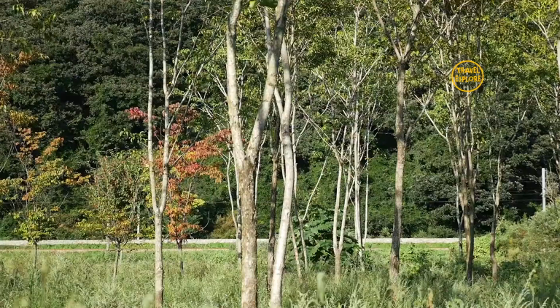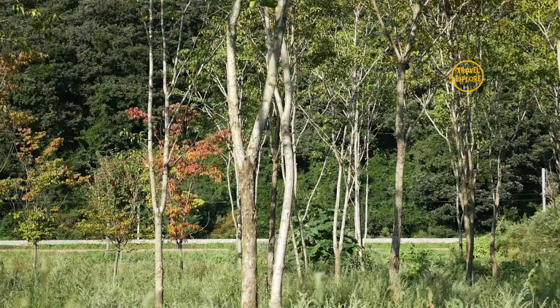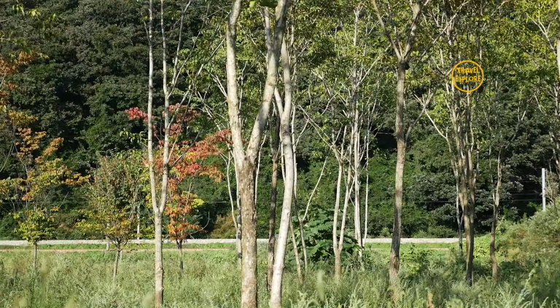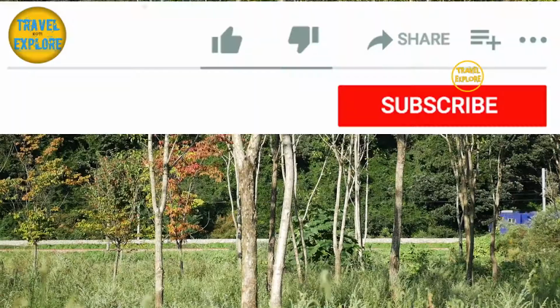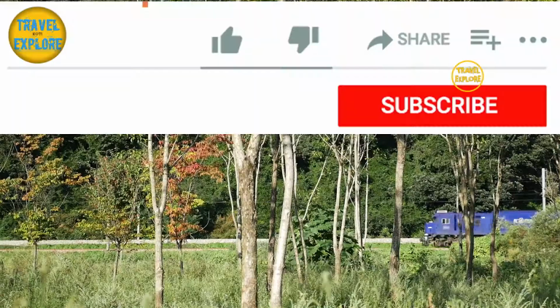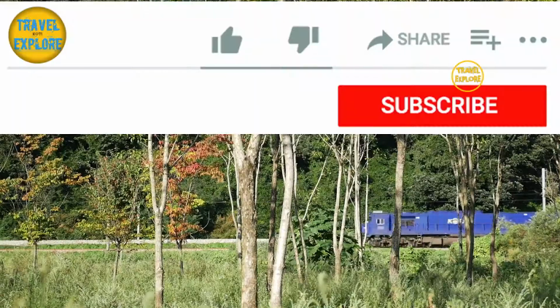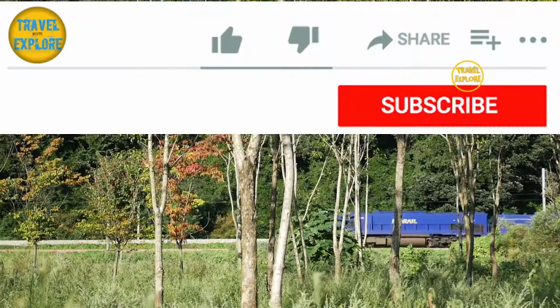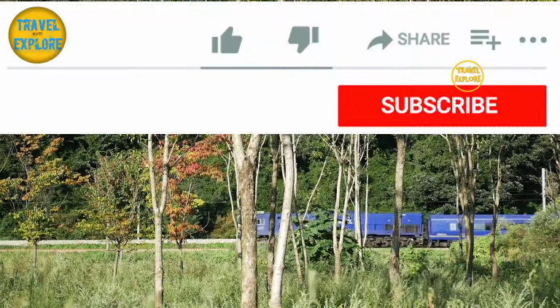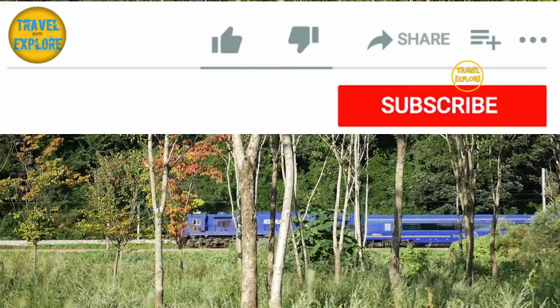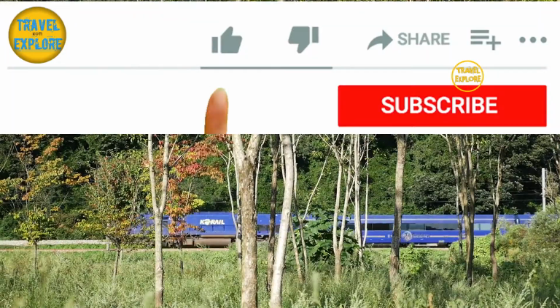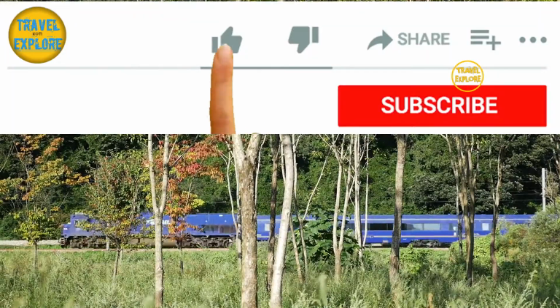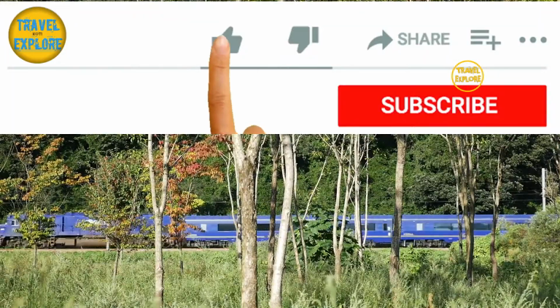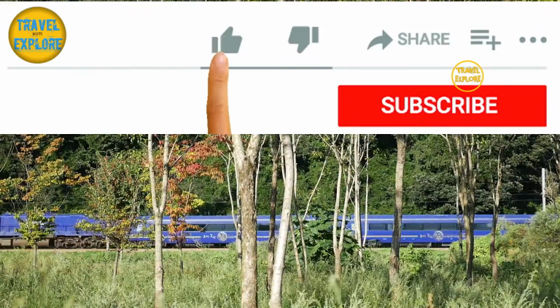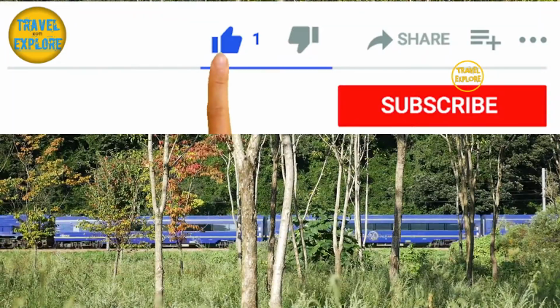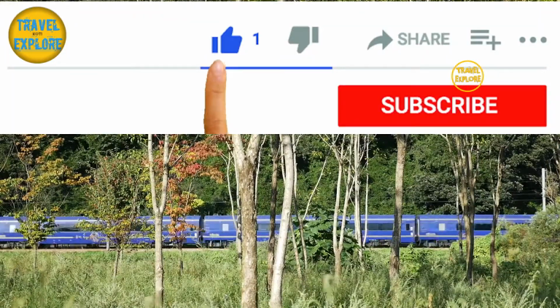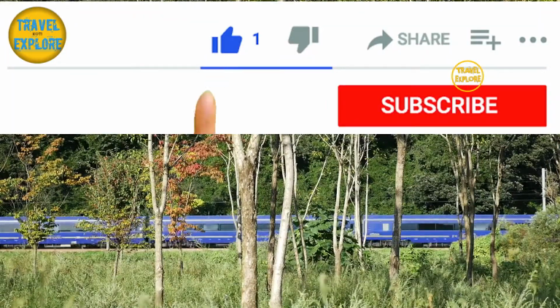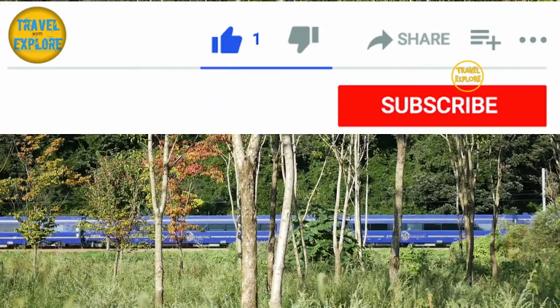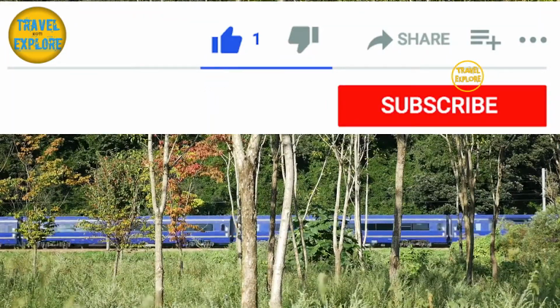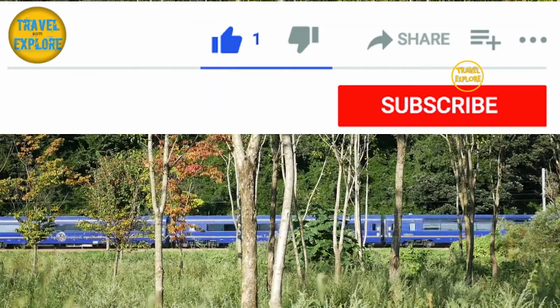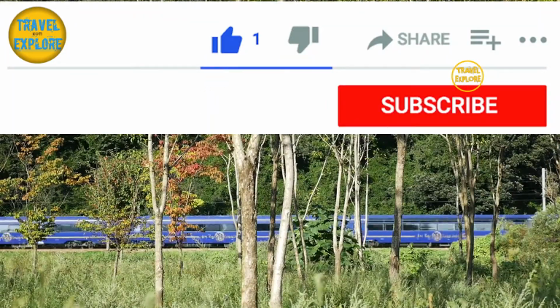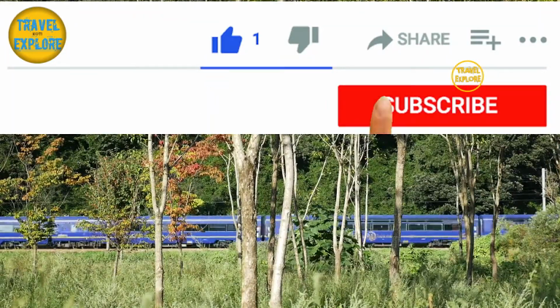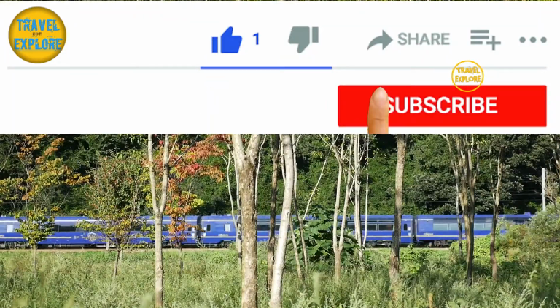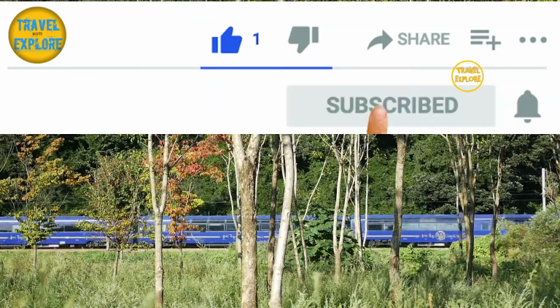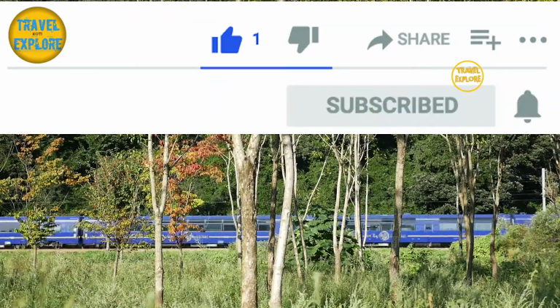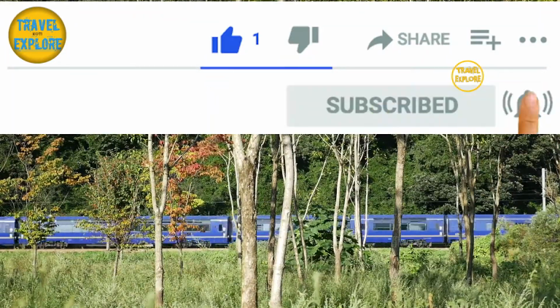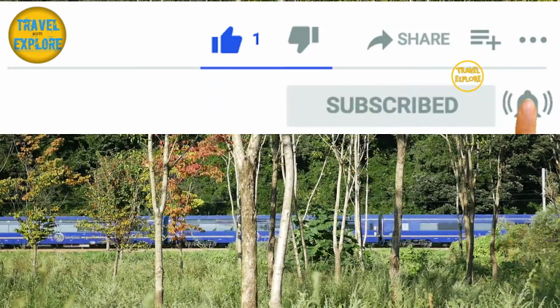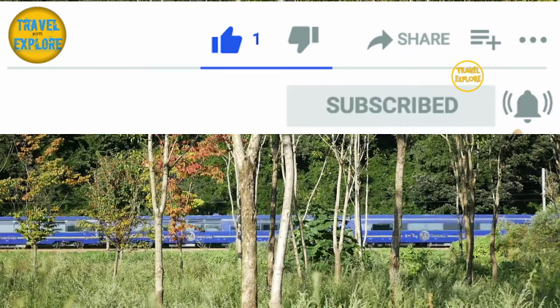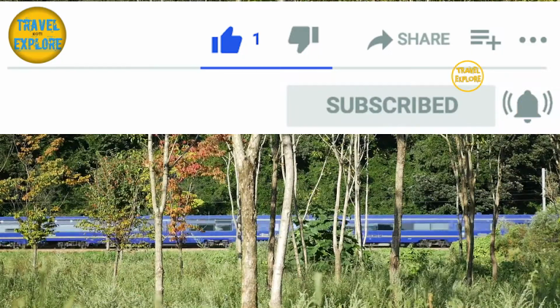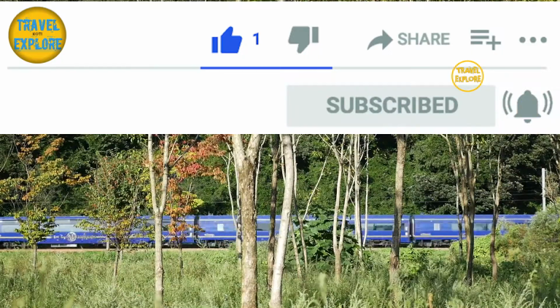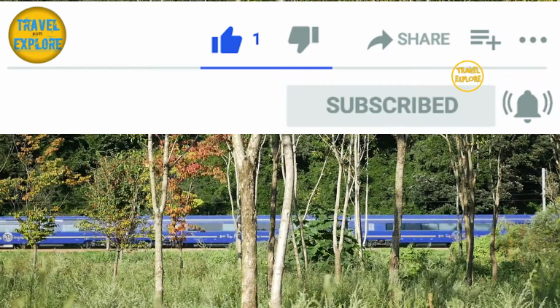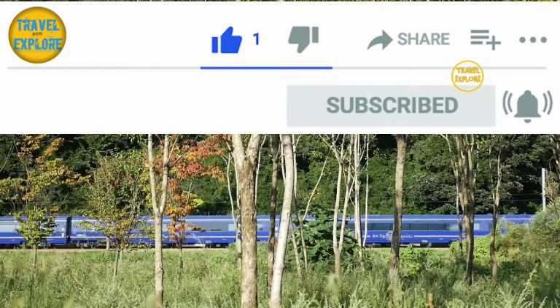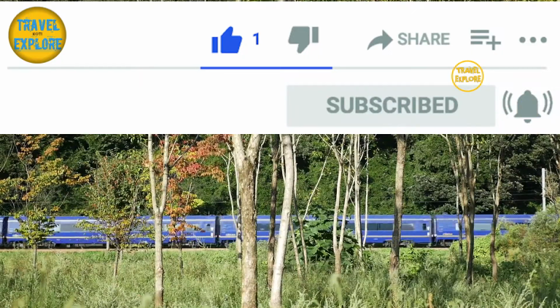Before we continue with the other trains, if you haven't subscribed, please subscribe to this channel for more interesting travel destination videos.